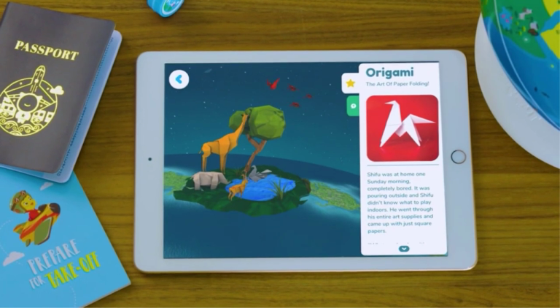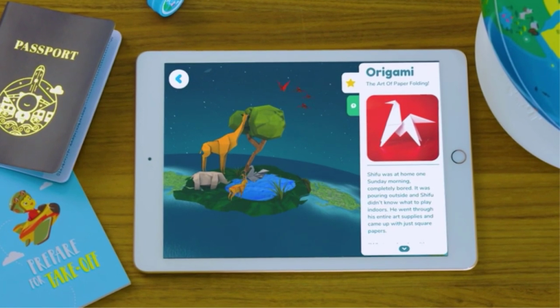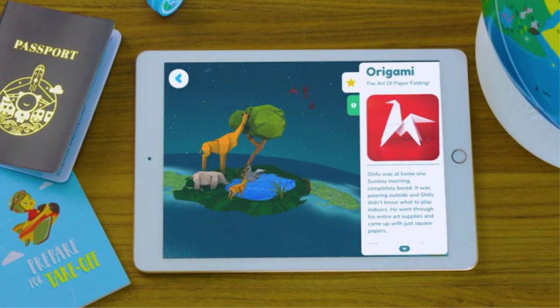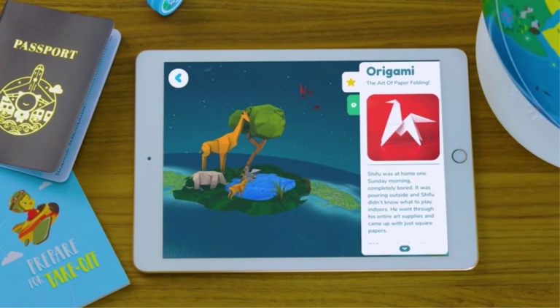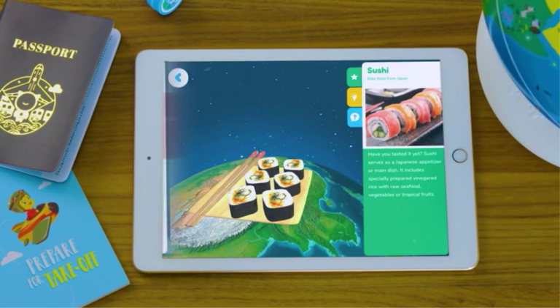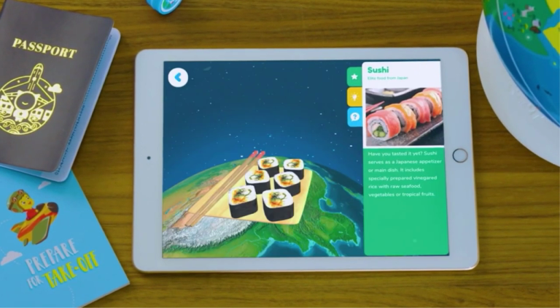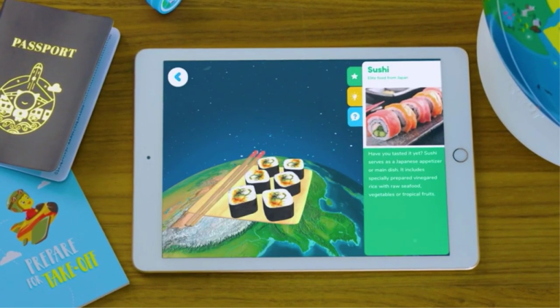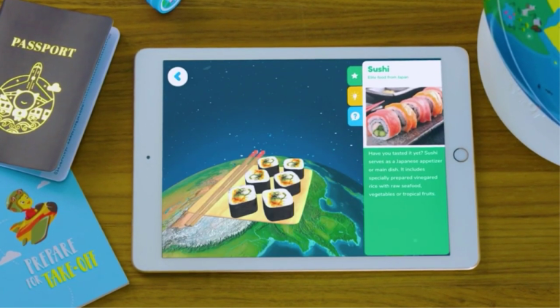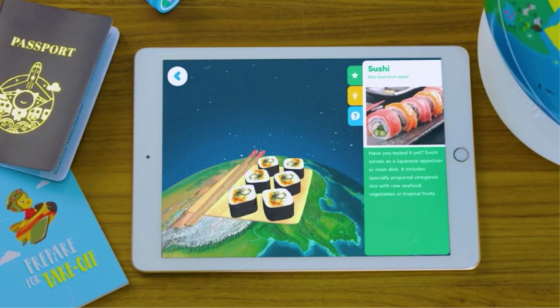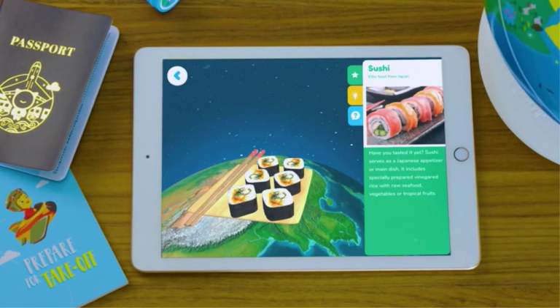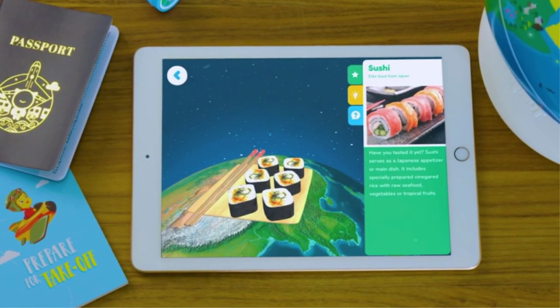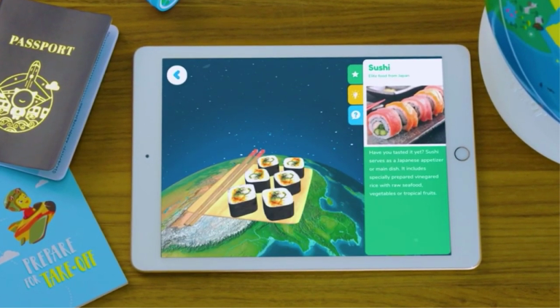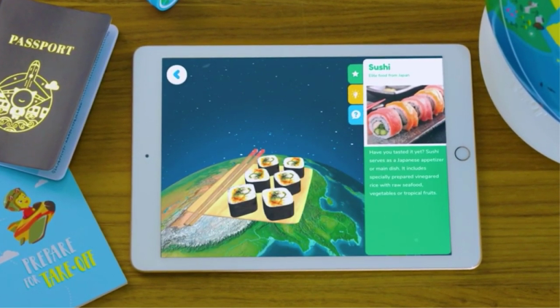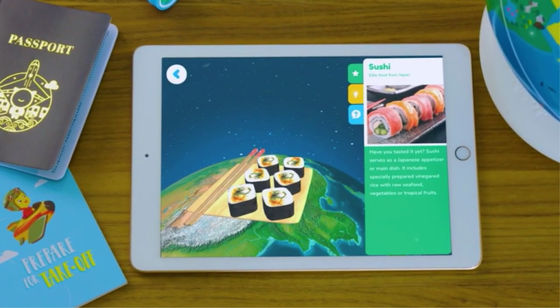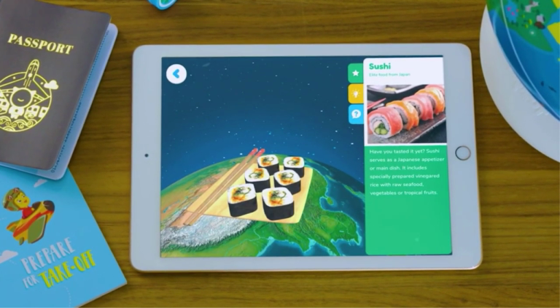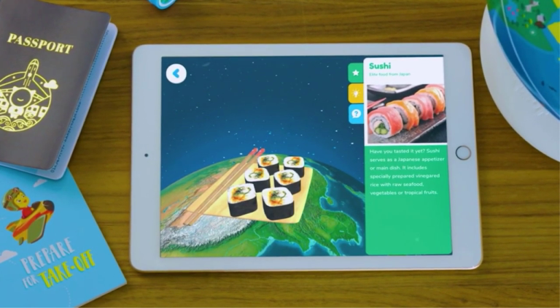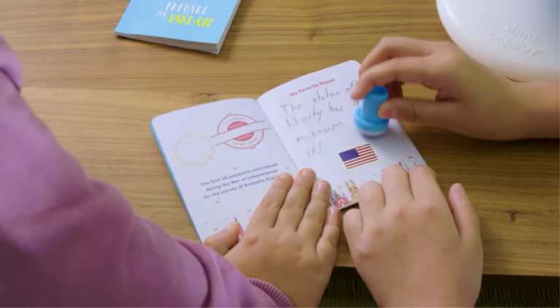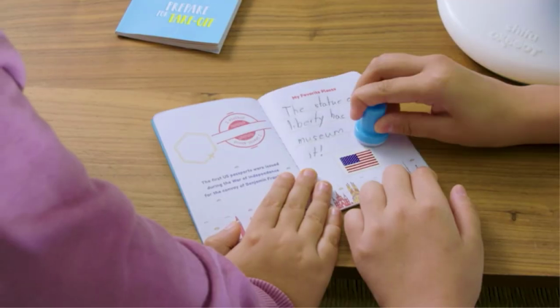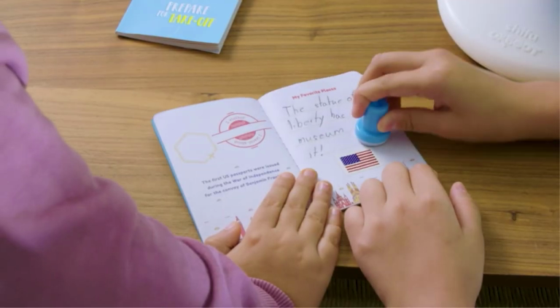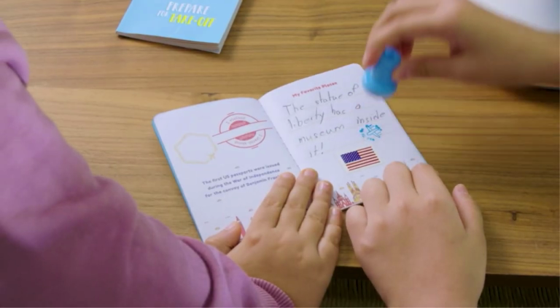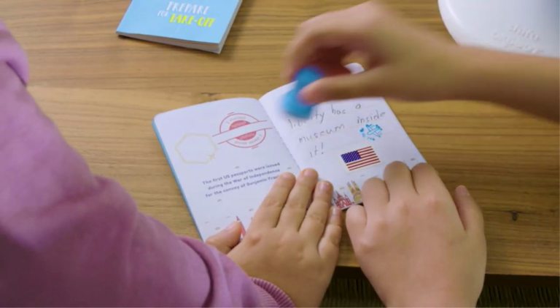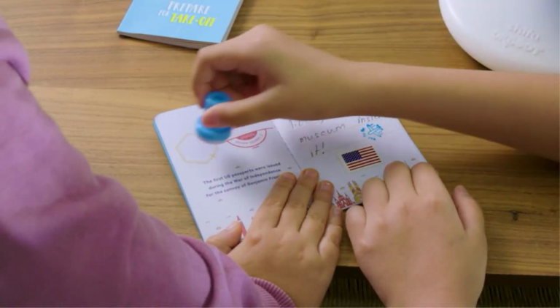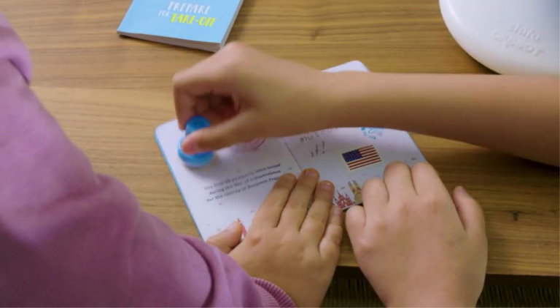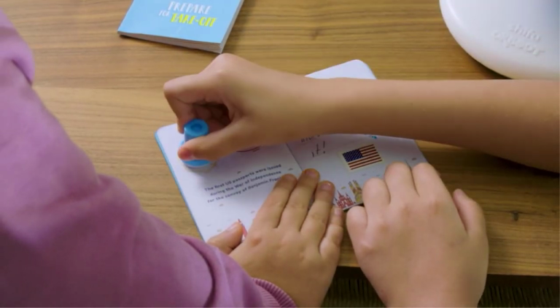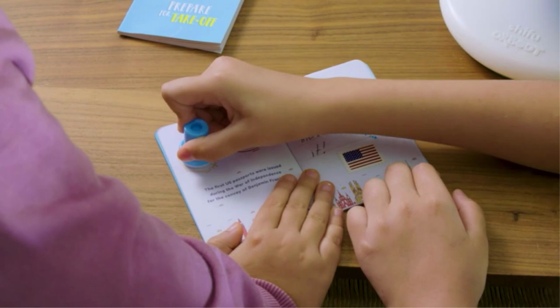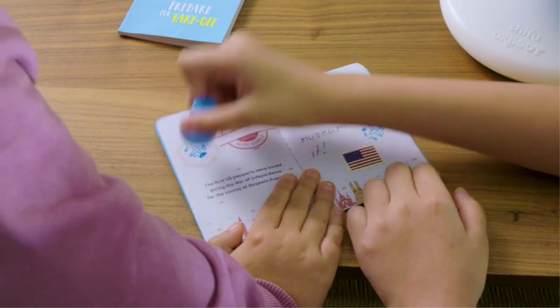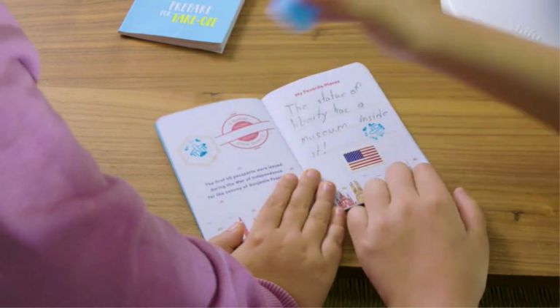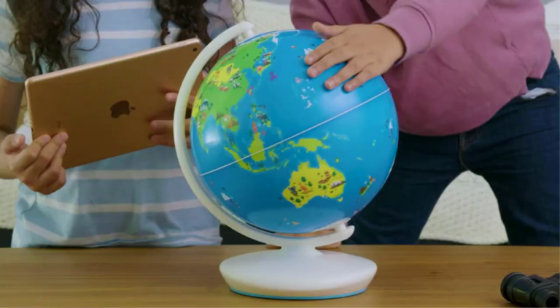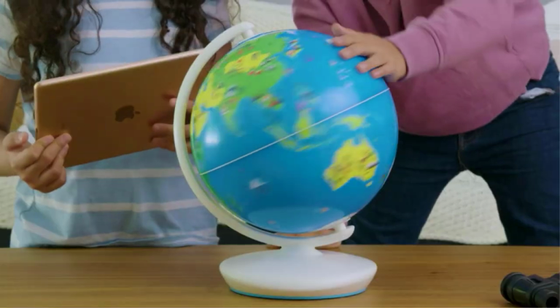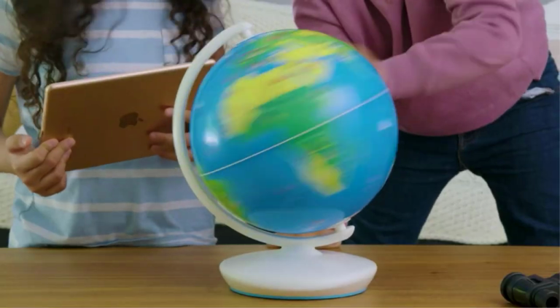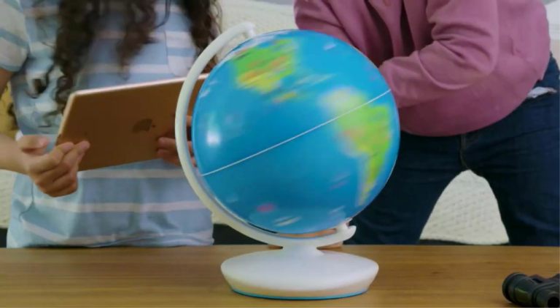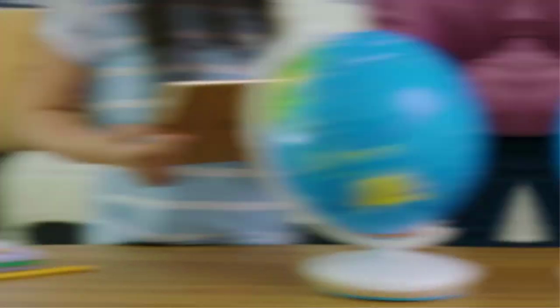Pros: encourages independent play, stimulates imagination, develops linguistic and cognitive skills, and doesn't require batteries to operate the globe. Cons: downloading may be time consuming, and the globe may not be secured to the stand.